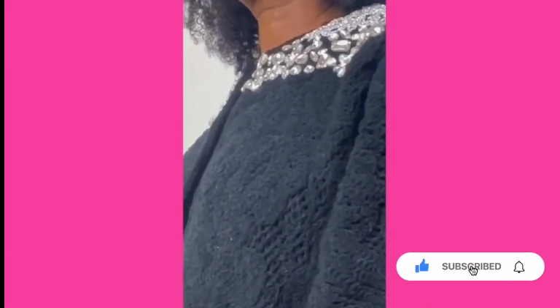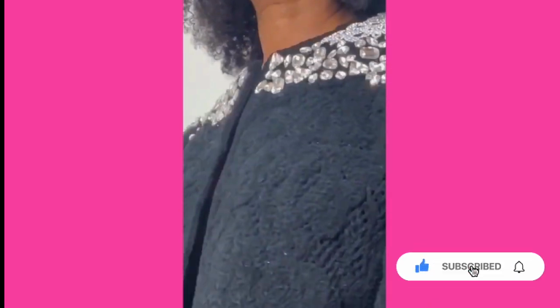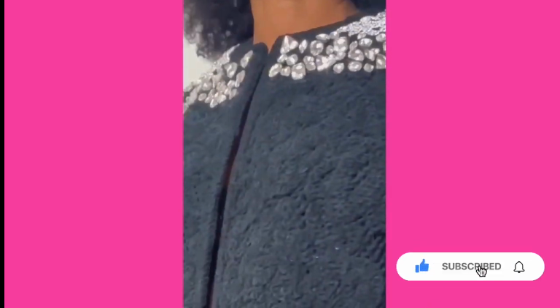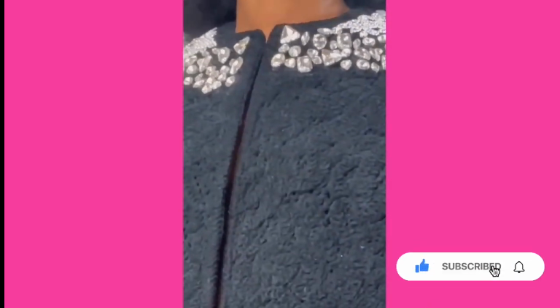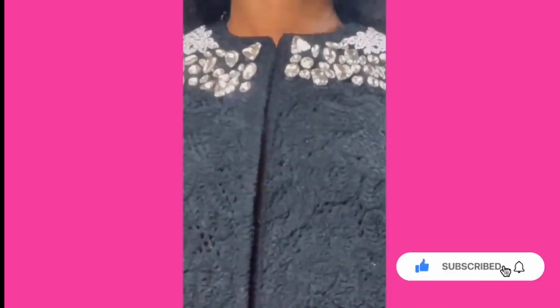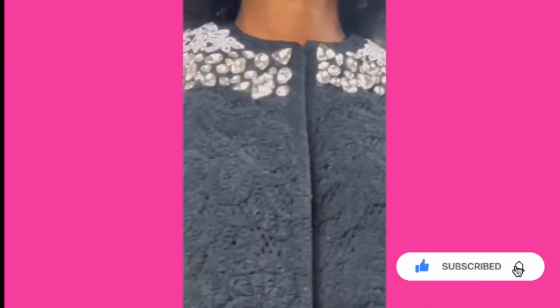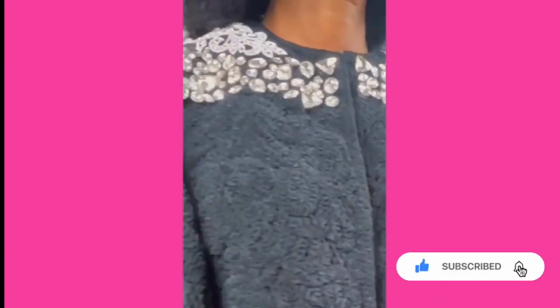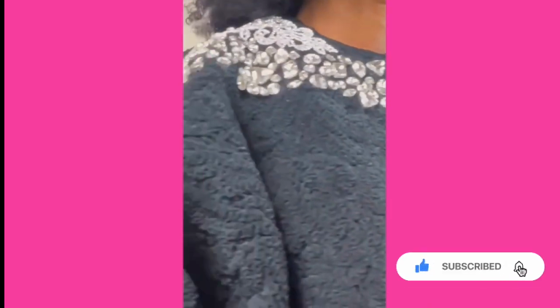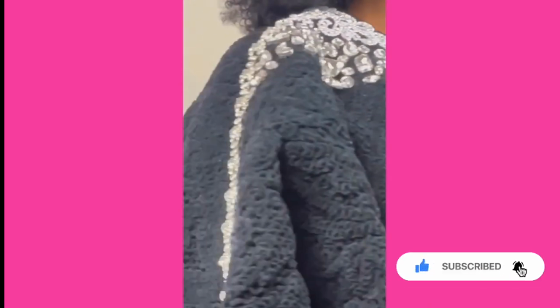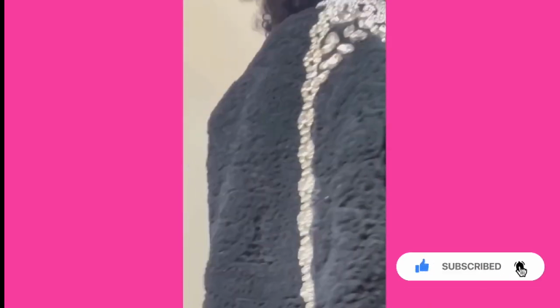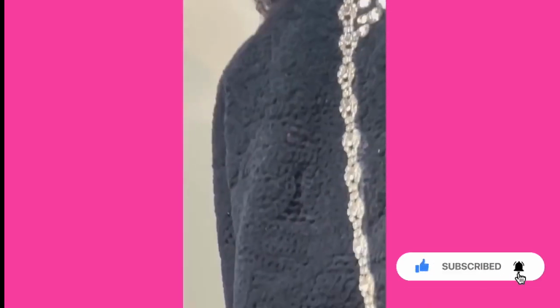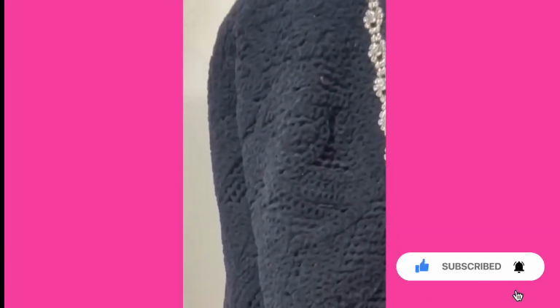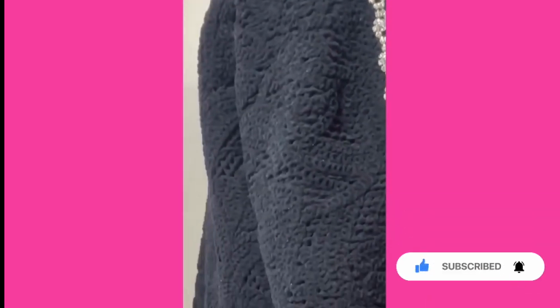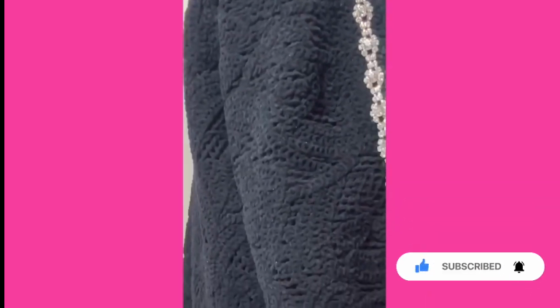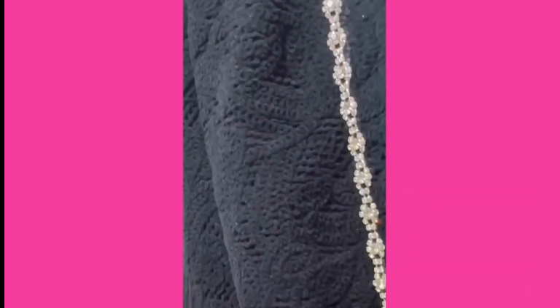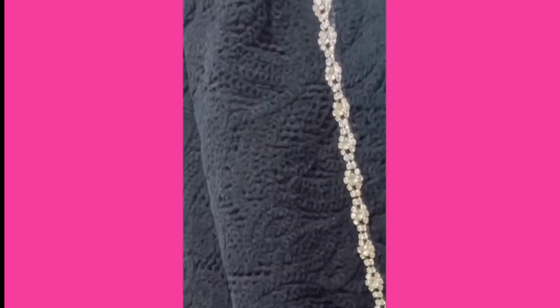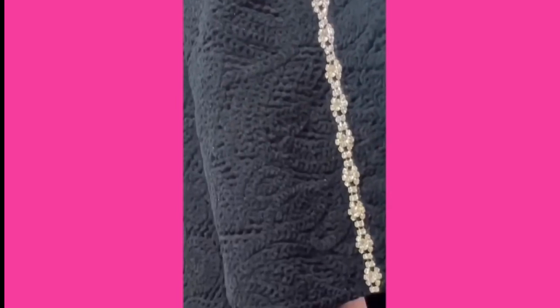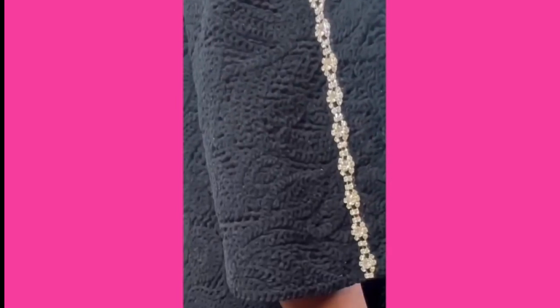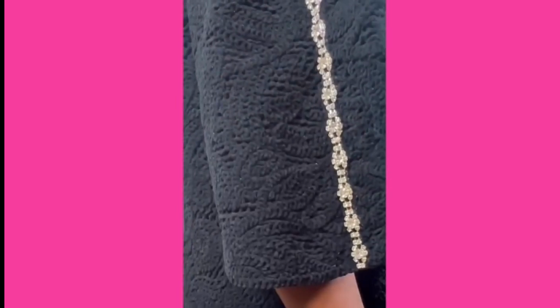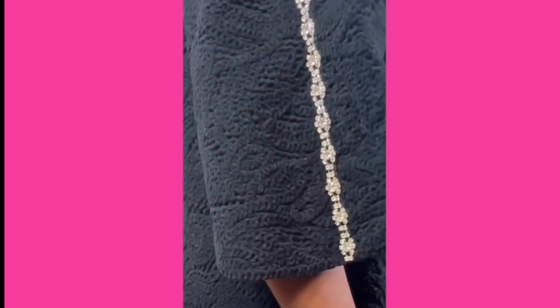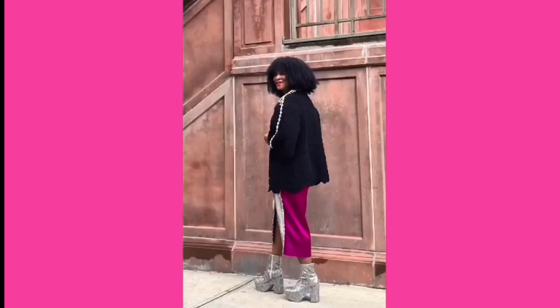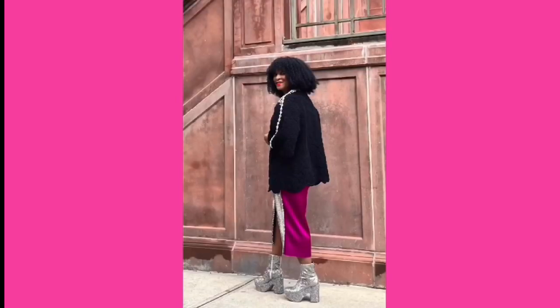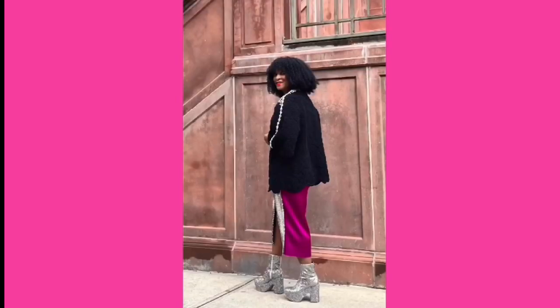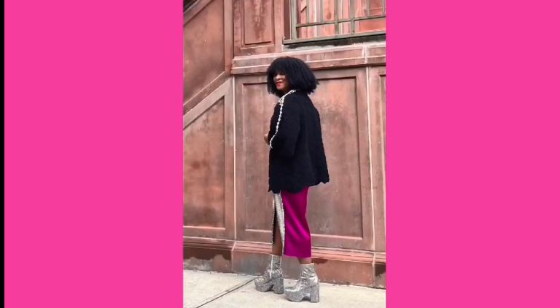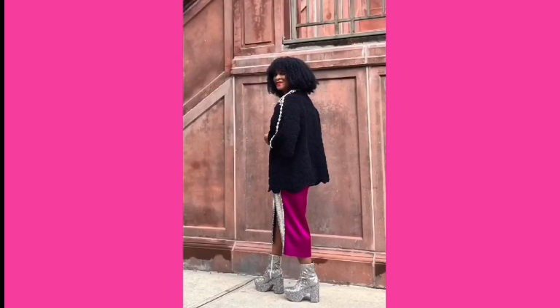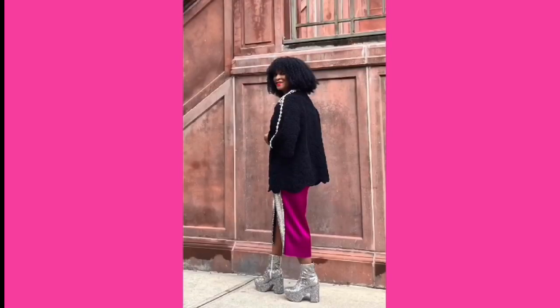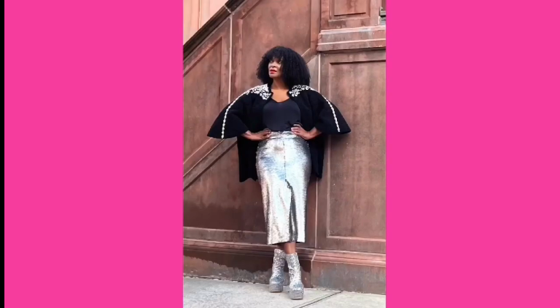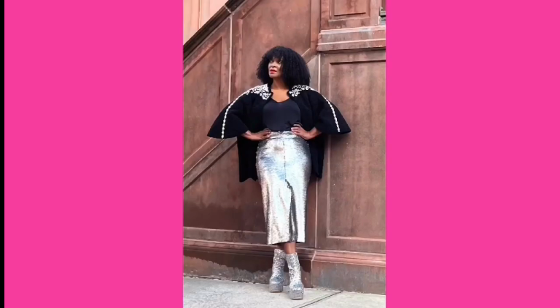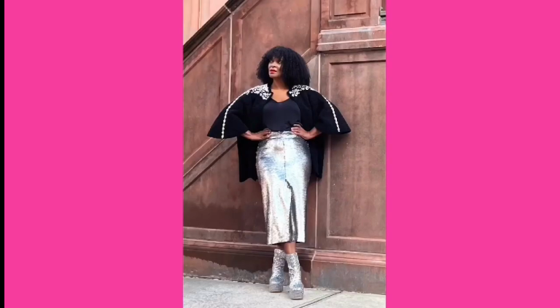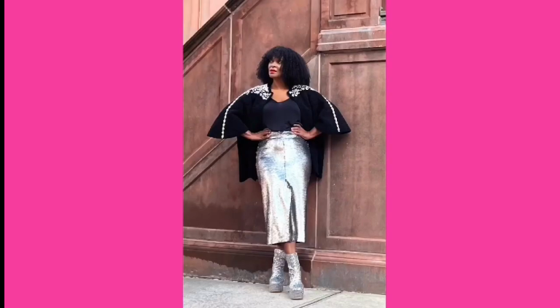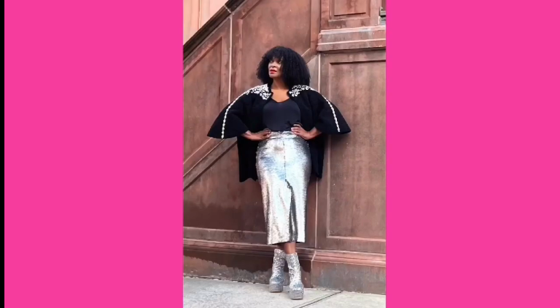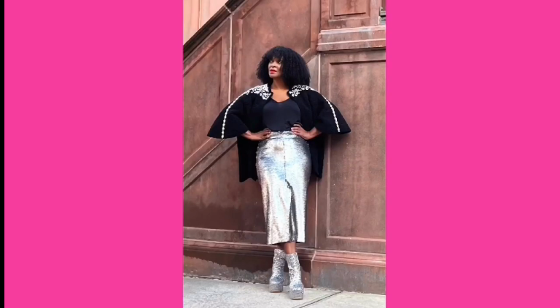If you like this DIY, hit the like button. If you're new to my channel, subscribe and please share with a friend. And don't forget to tag me if you try it!